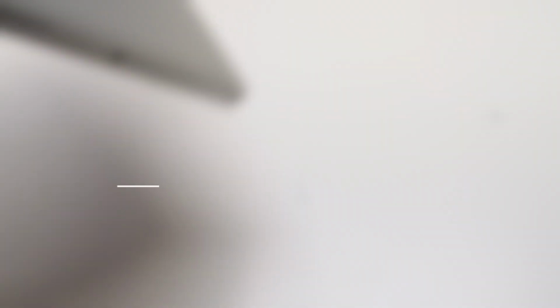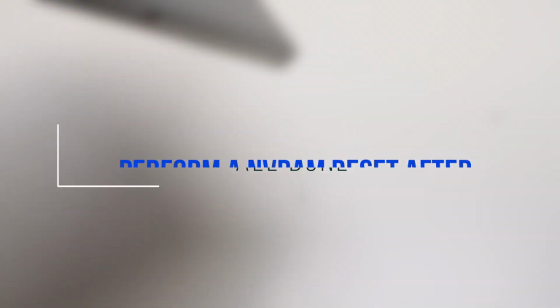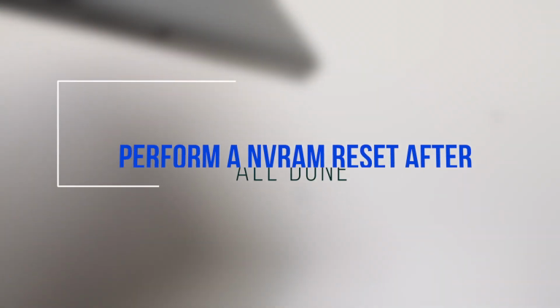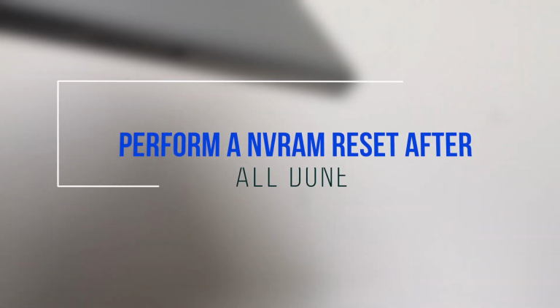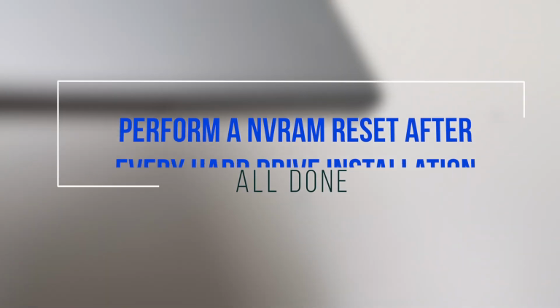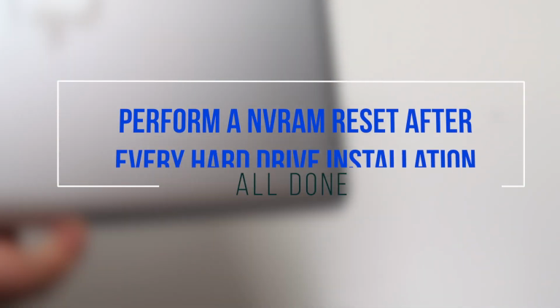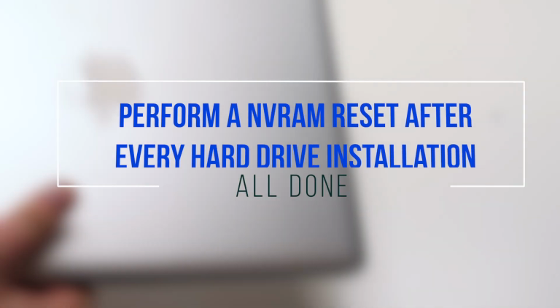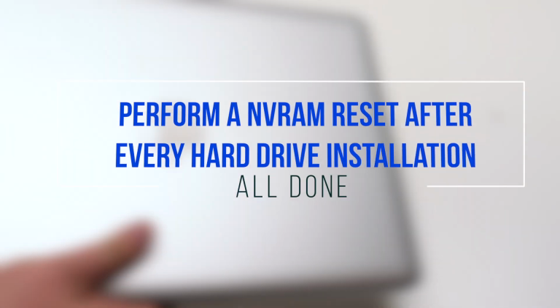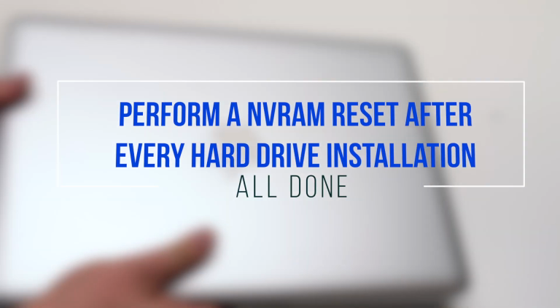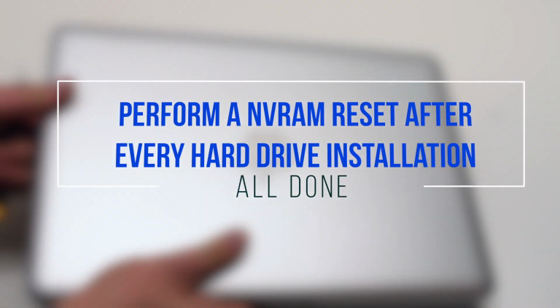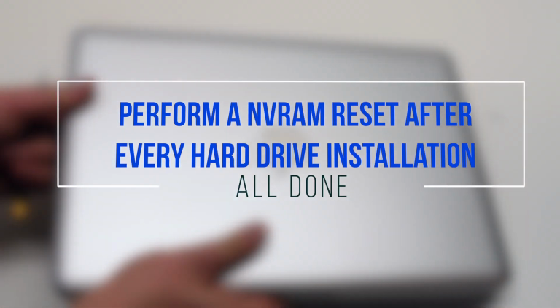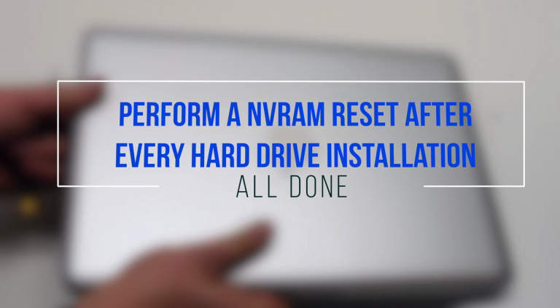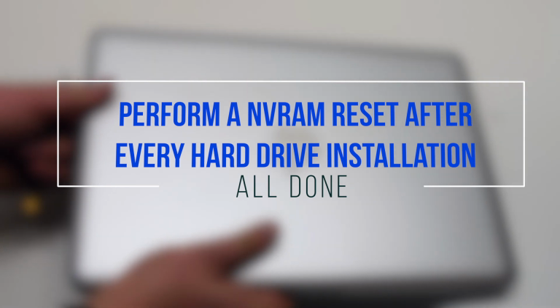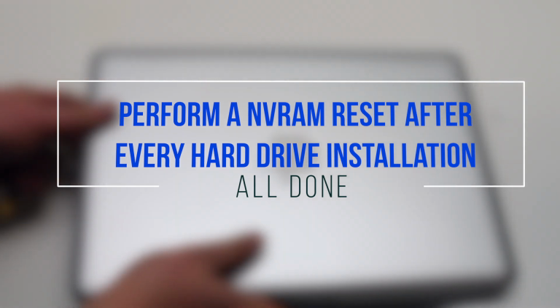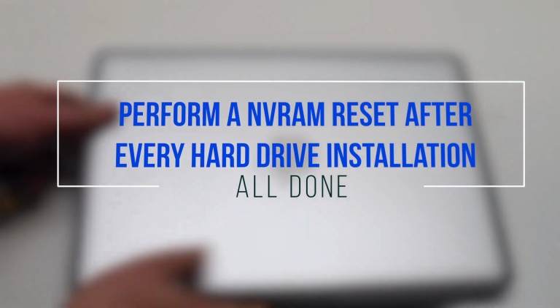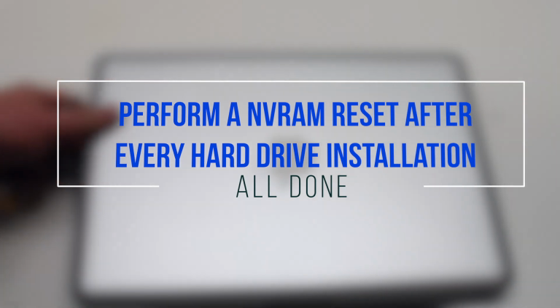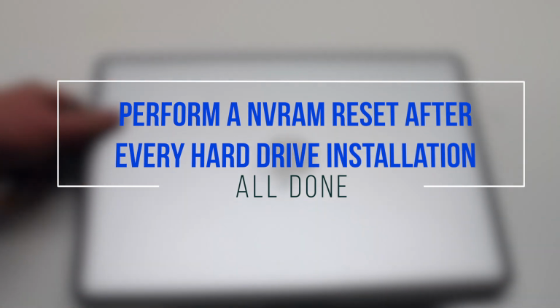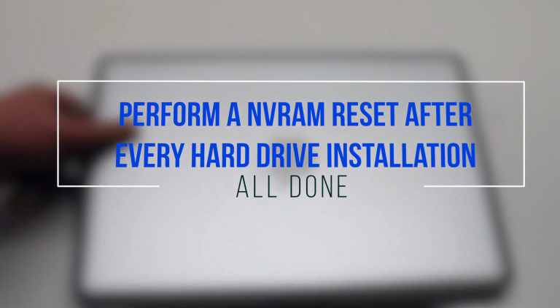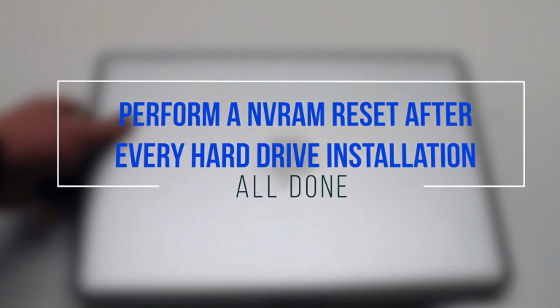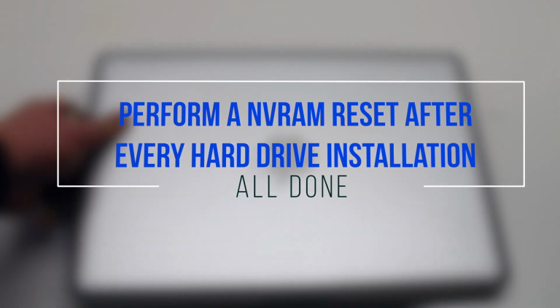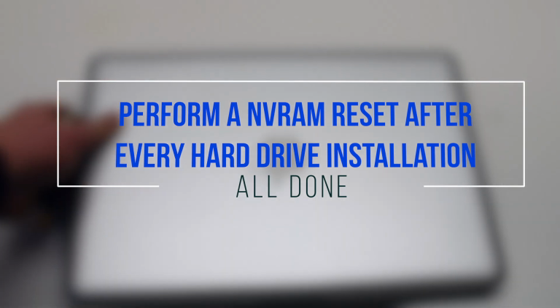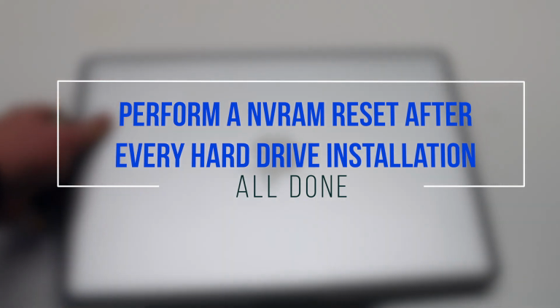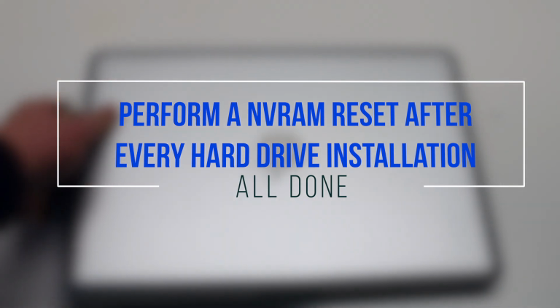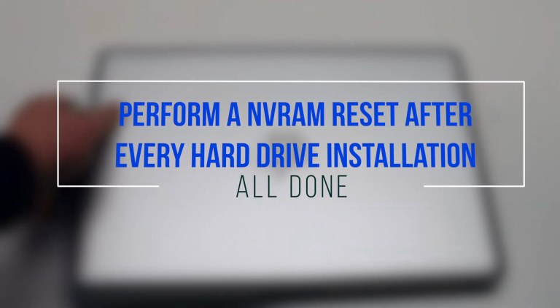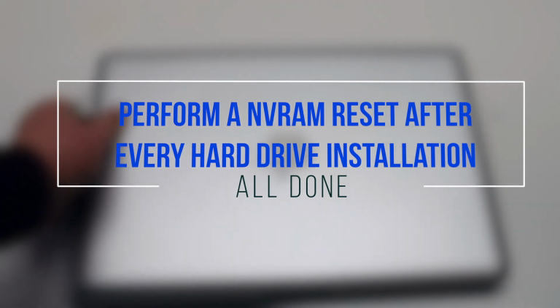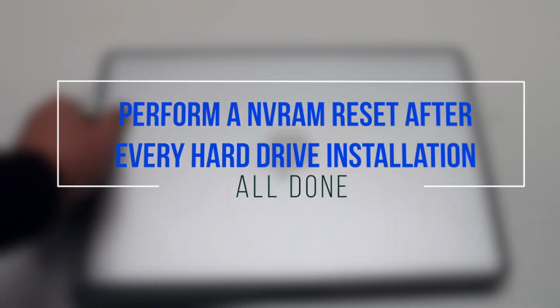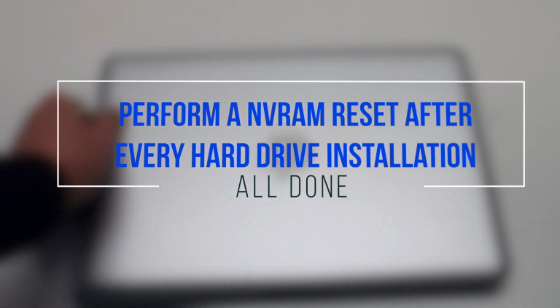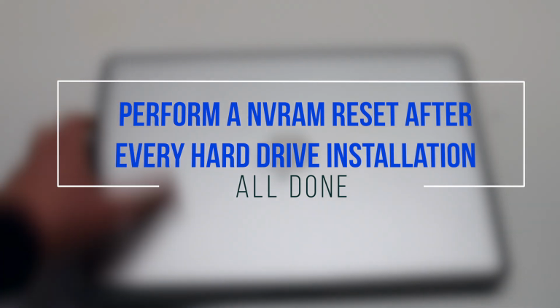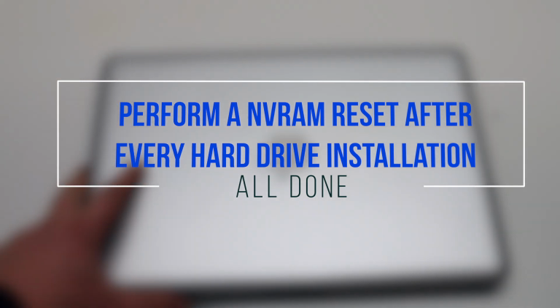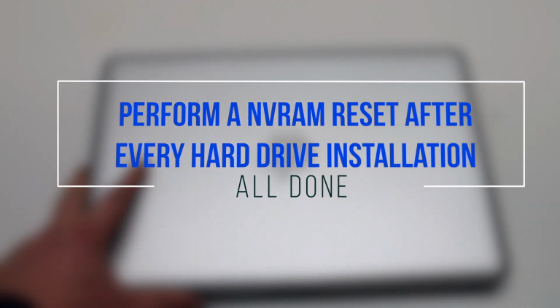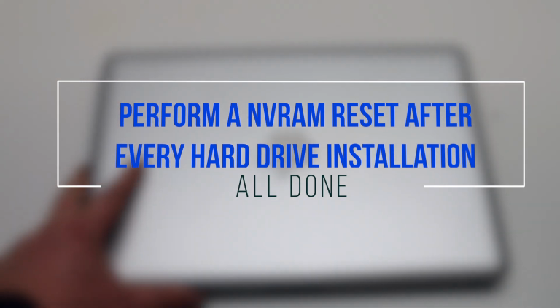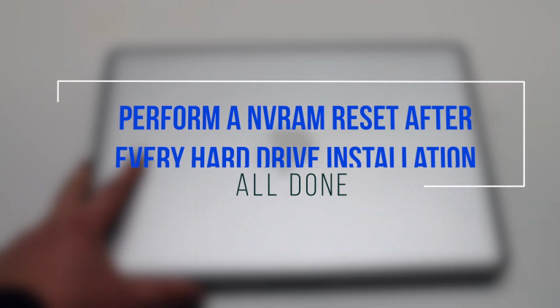It is a good idea to perform an NVRAM reset after this procedure.